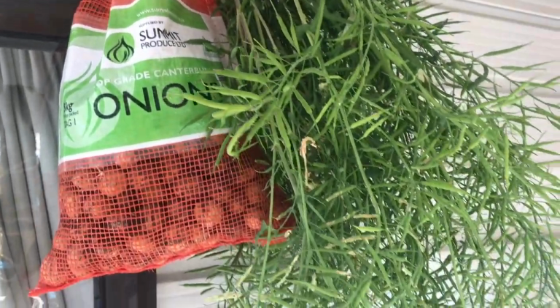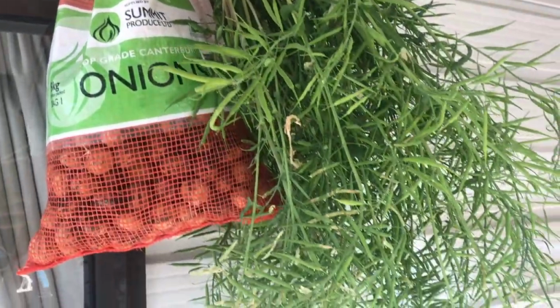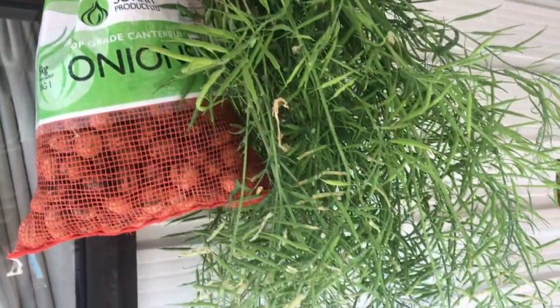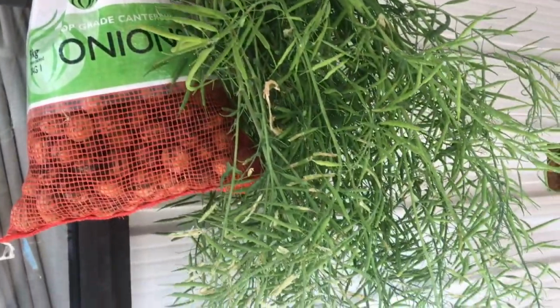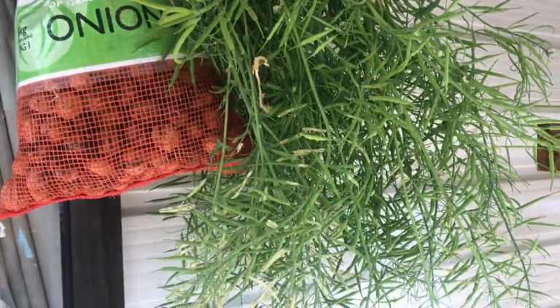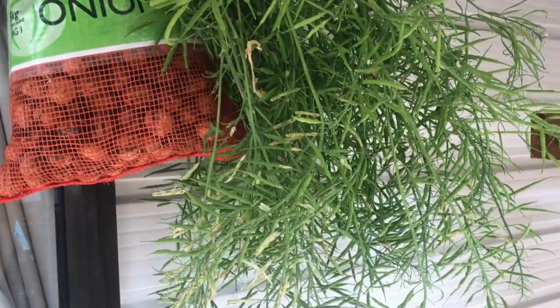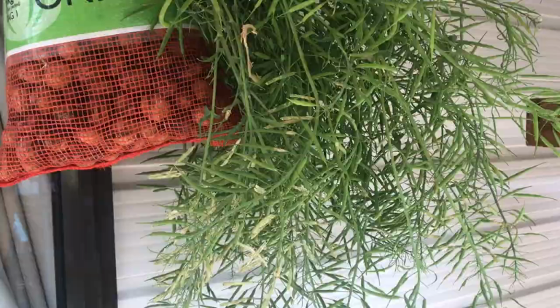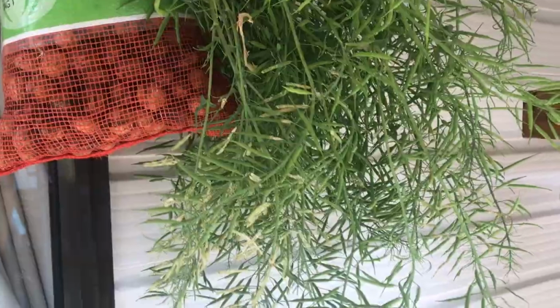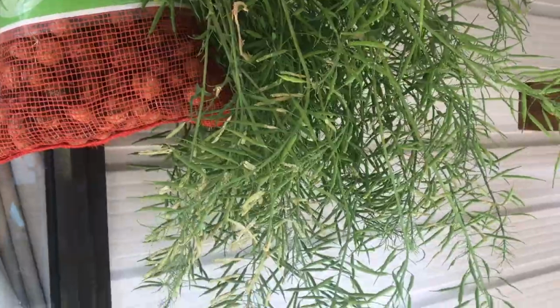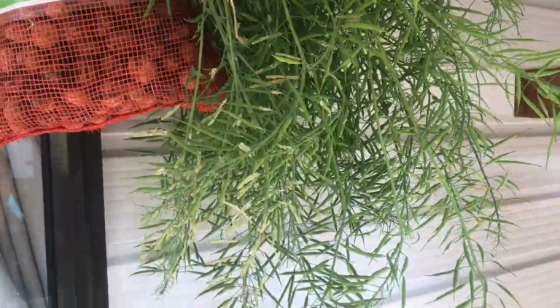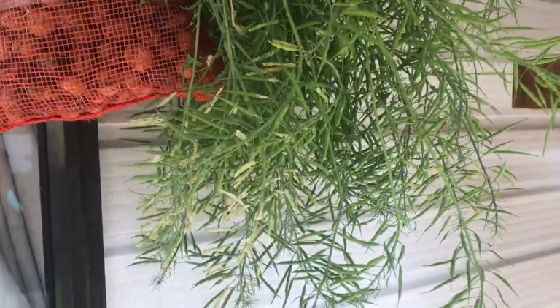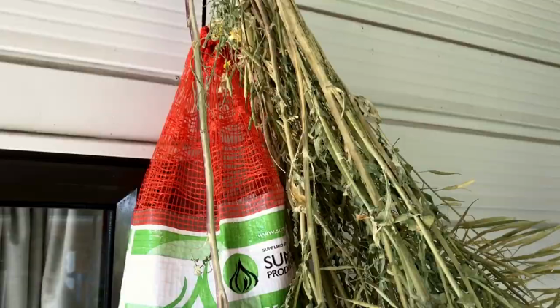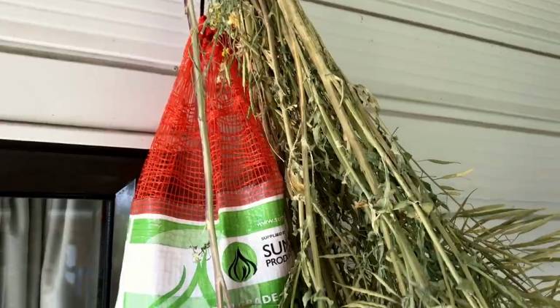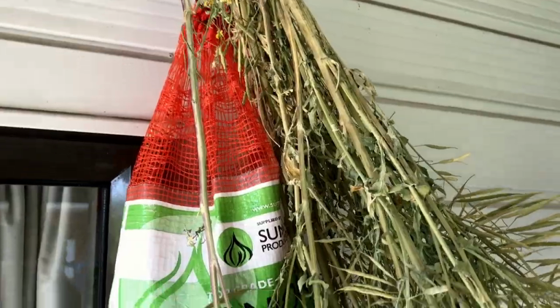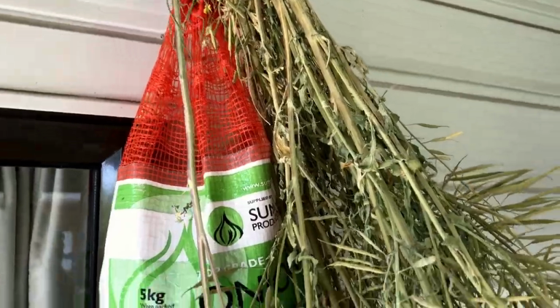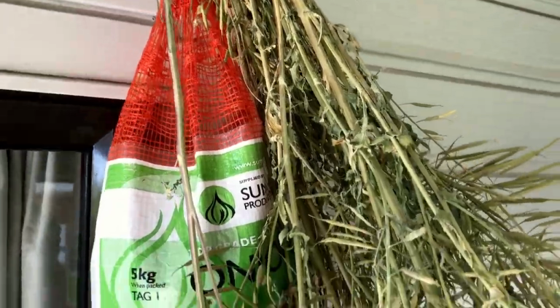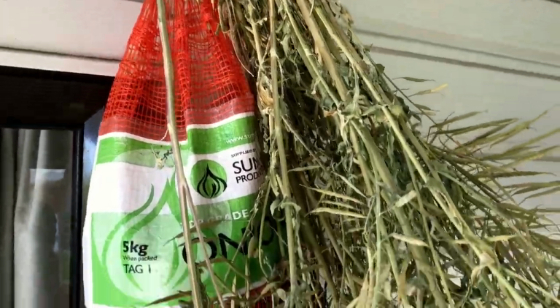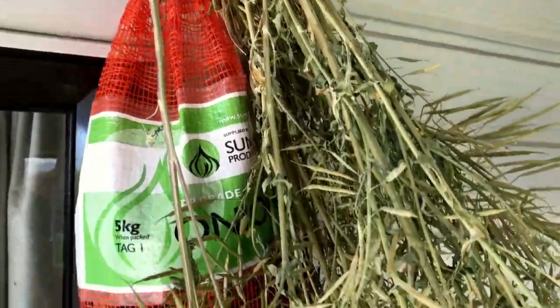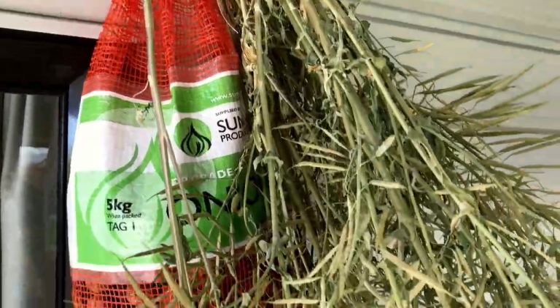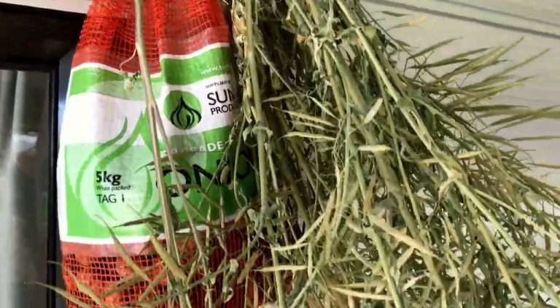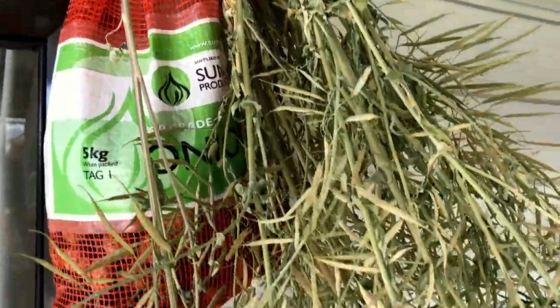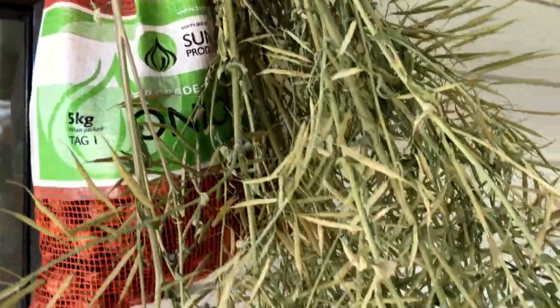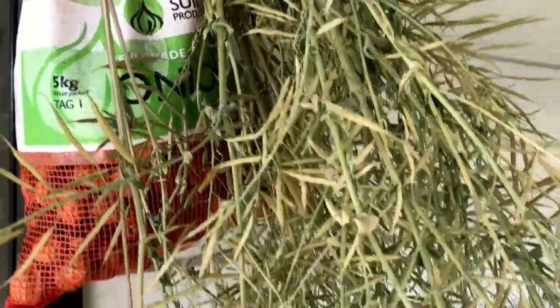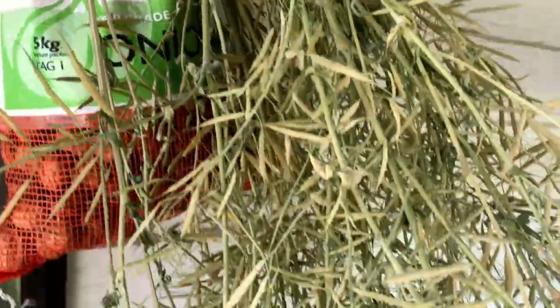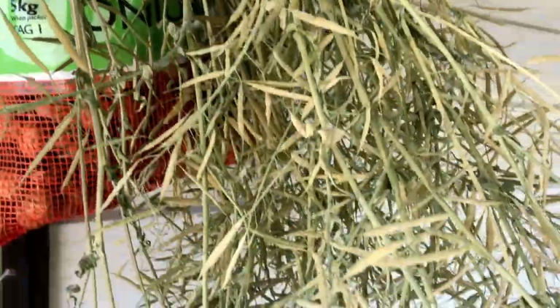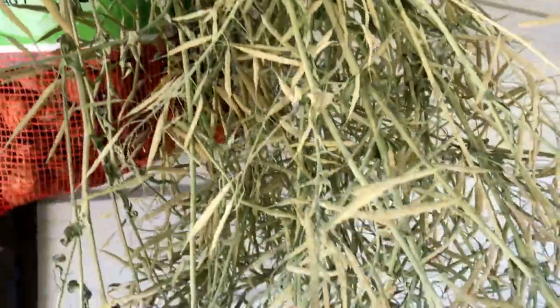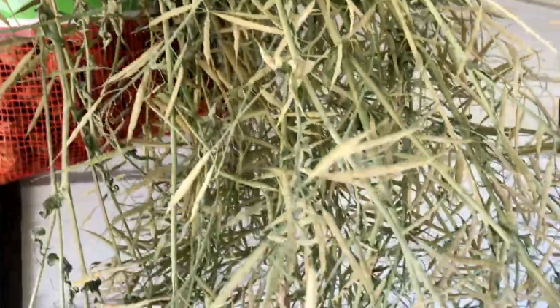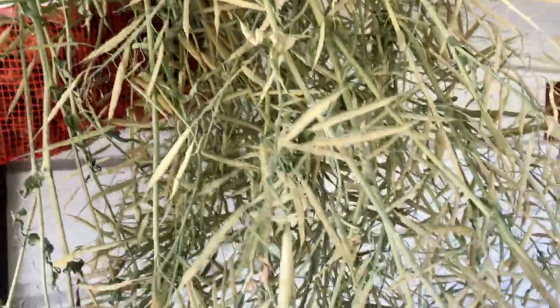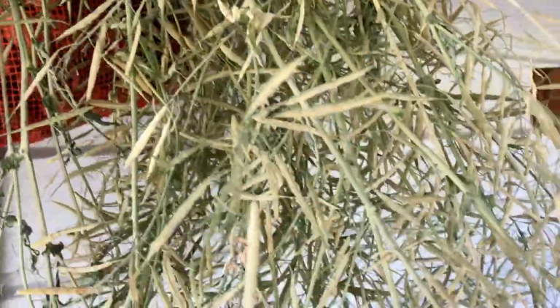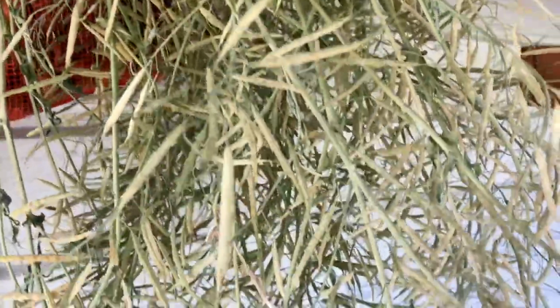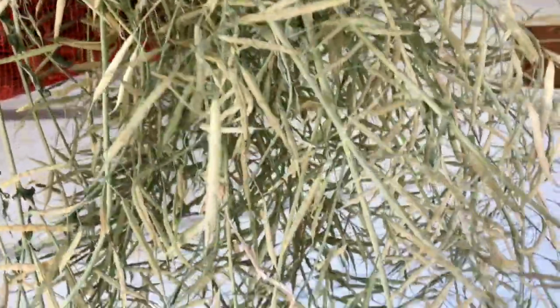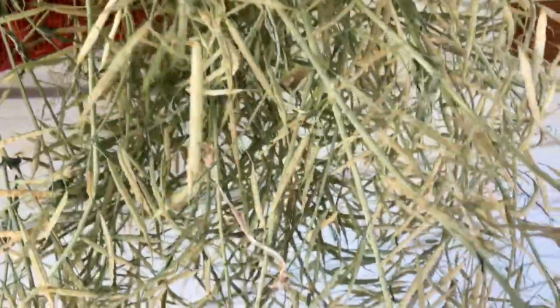Once I harvest them, I'm going to hang them up to dry like this, so all the liquids and nutrients will by gravity go to feed and finish up the seeds, because as you can see they're still green and we want them to be dark and brown before we harvest.